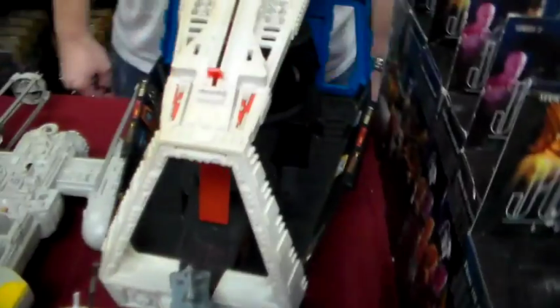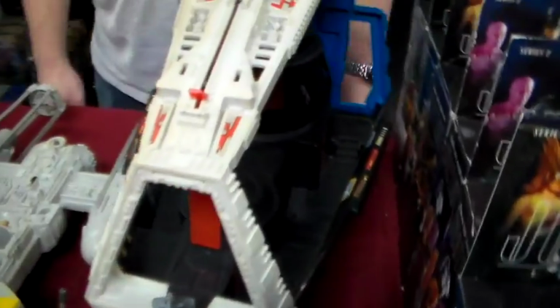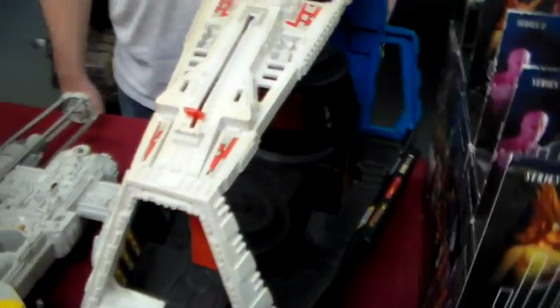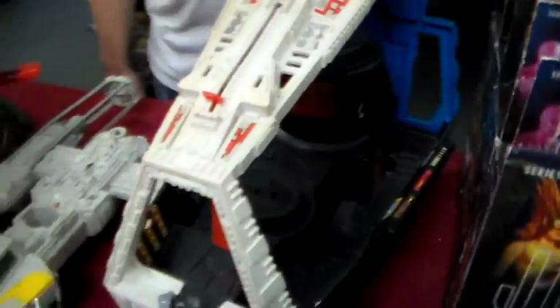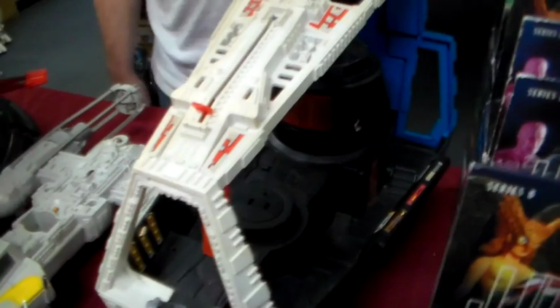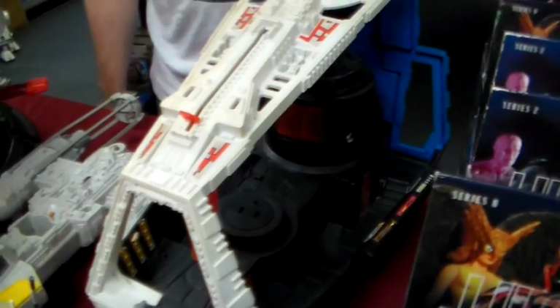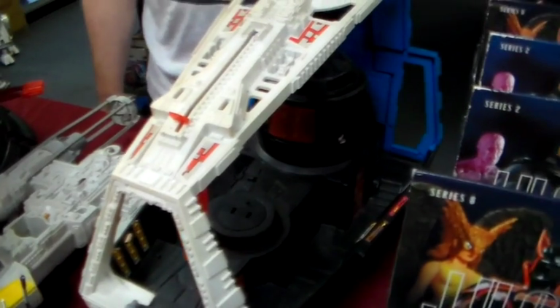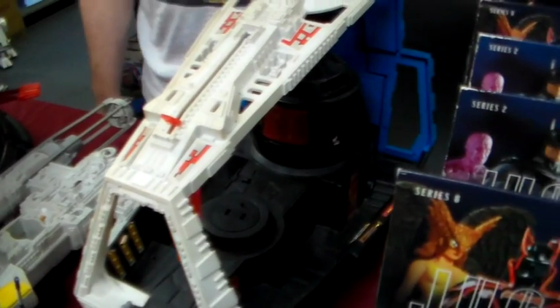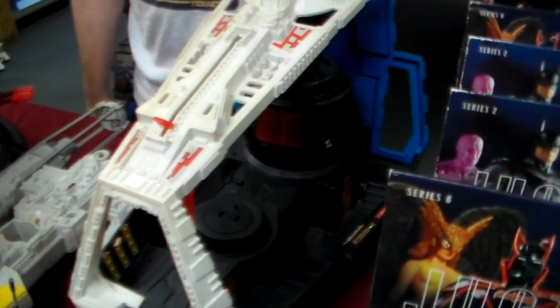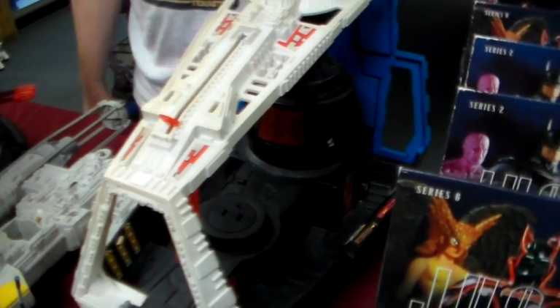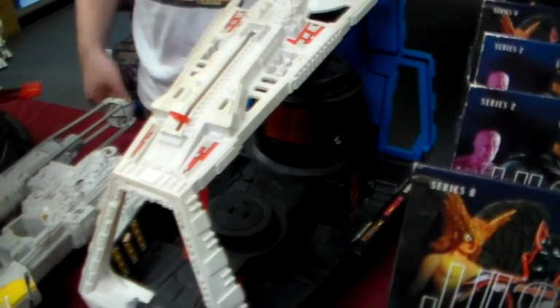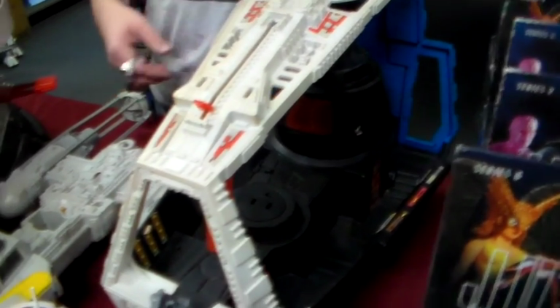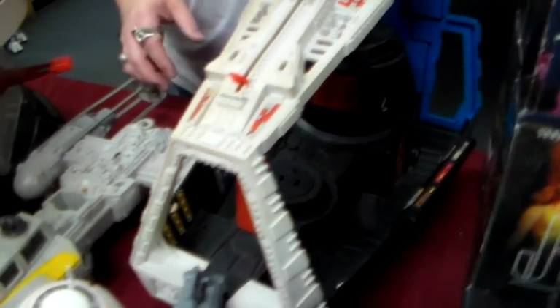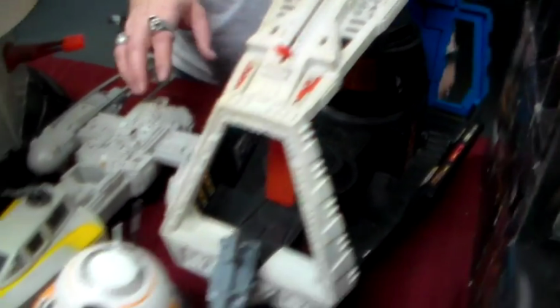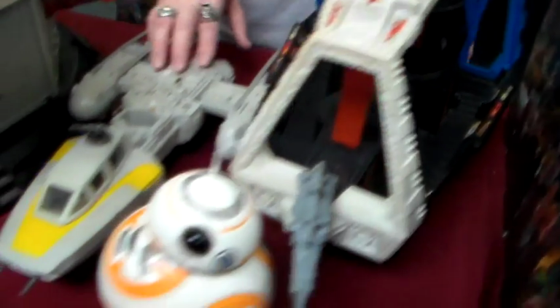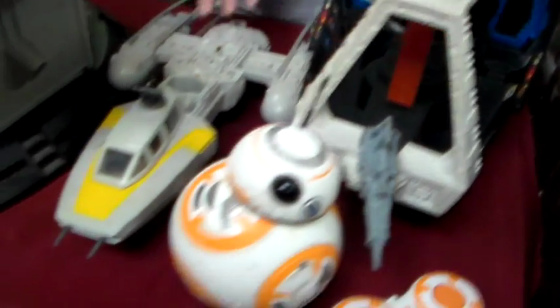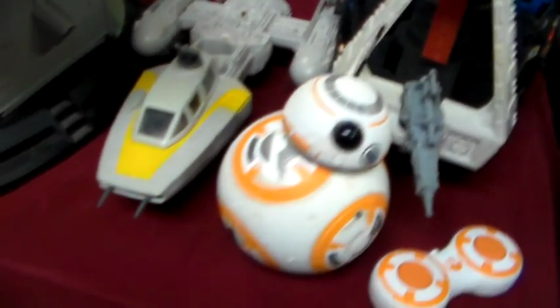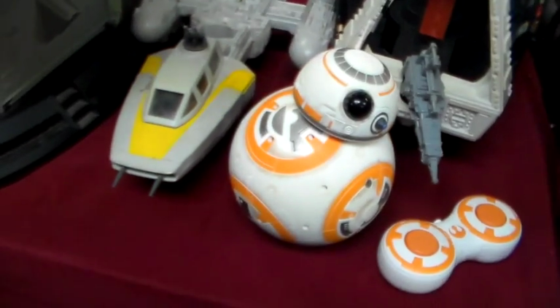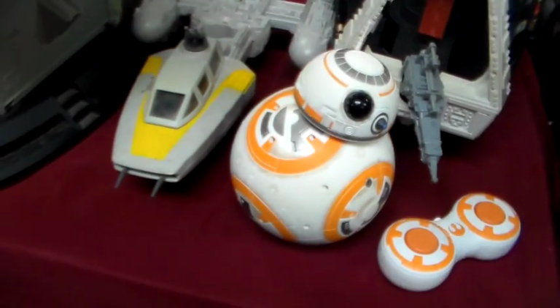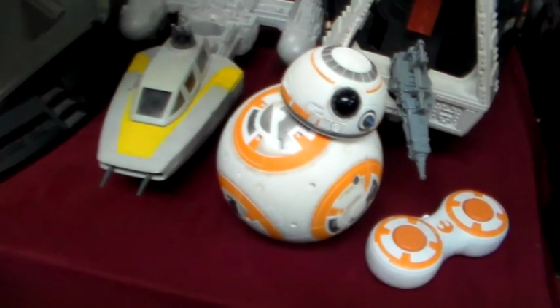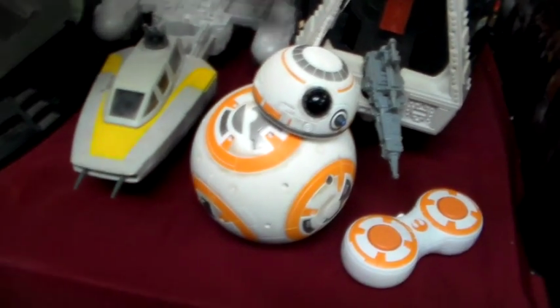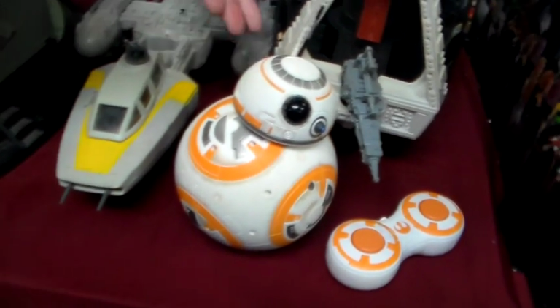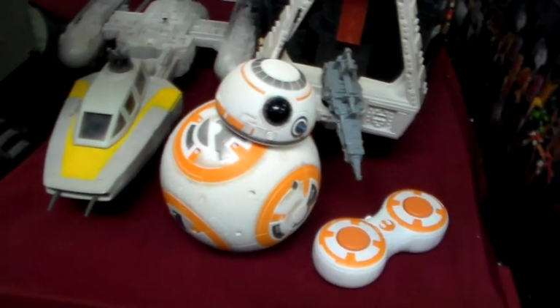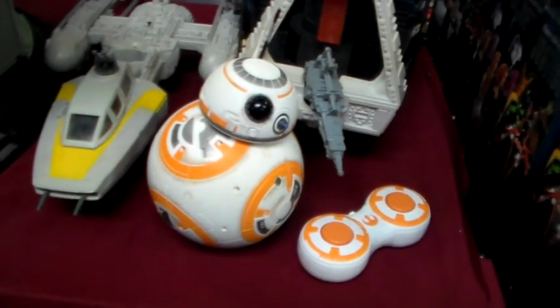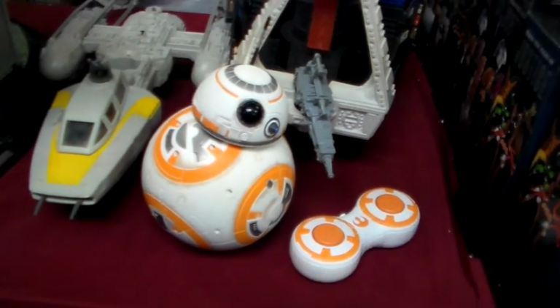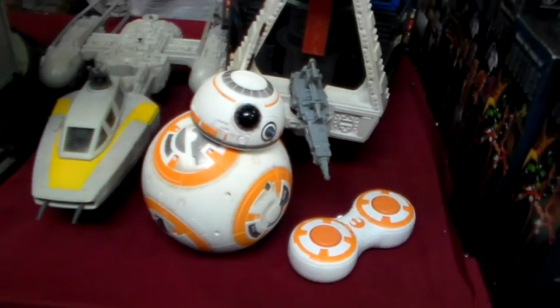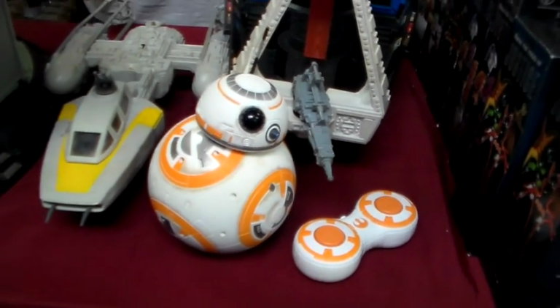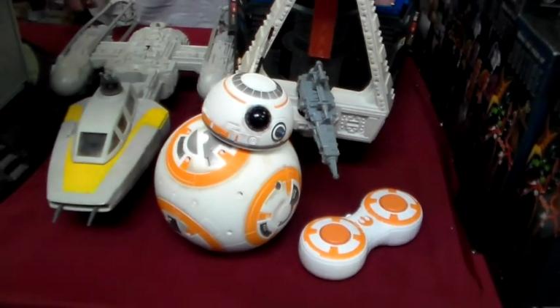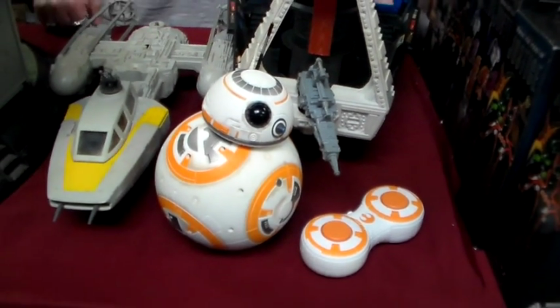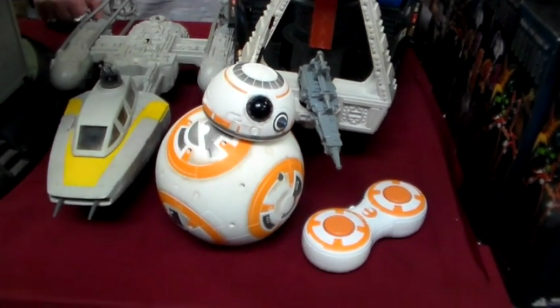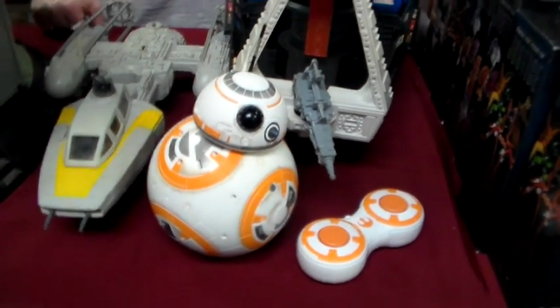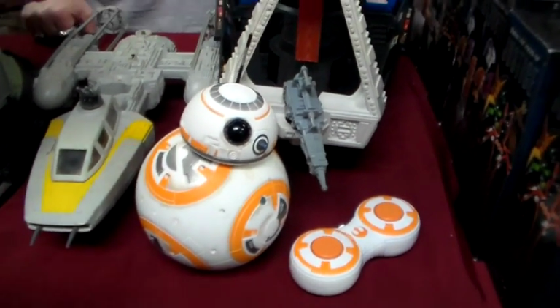We got the Darth Vader Star Destroyer, Y-Wing Fighter, and Henry's new droid.